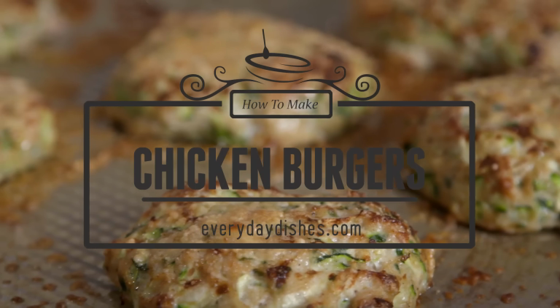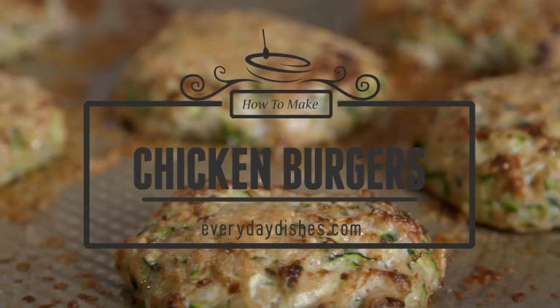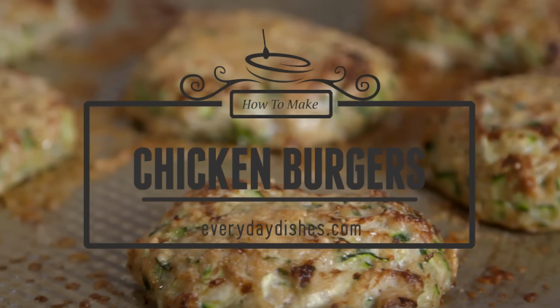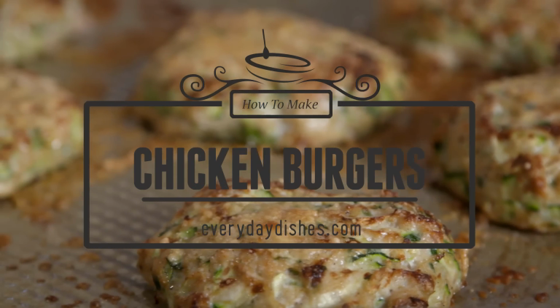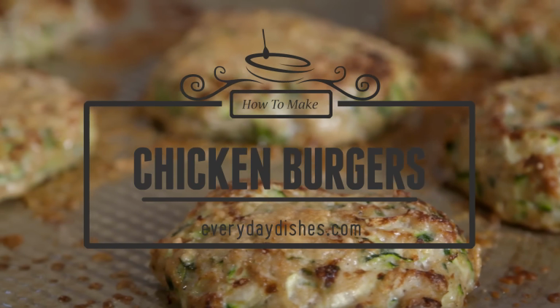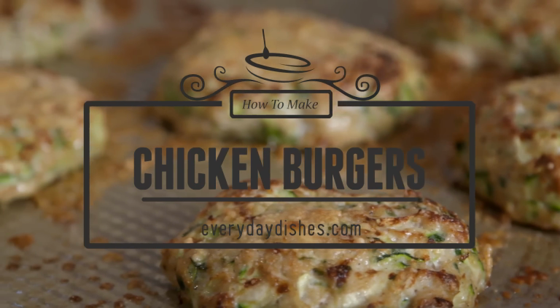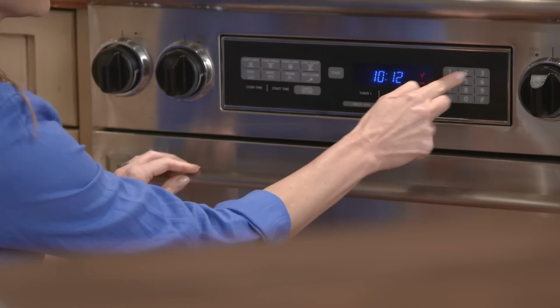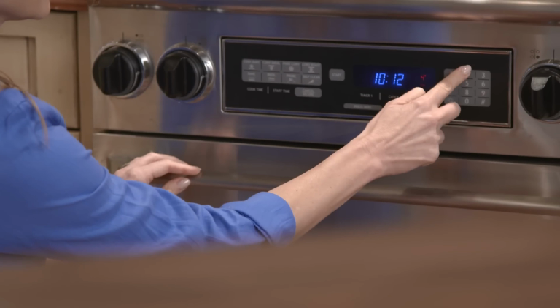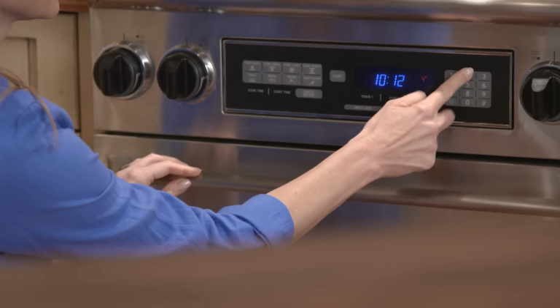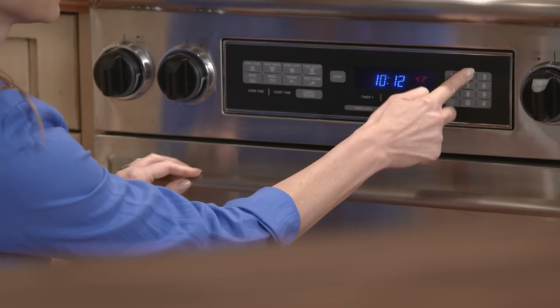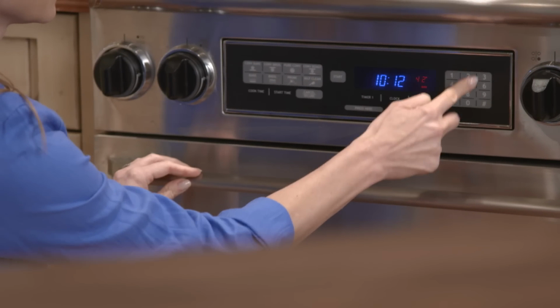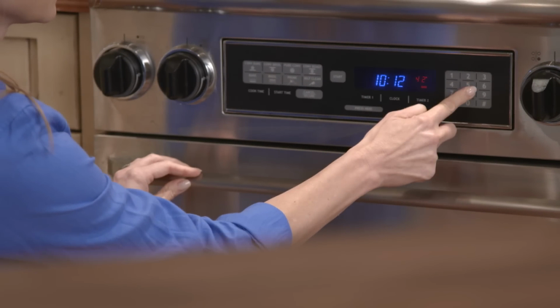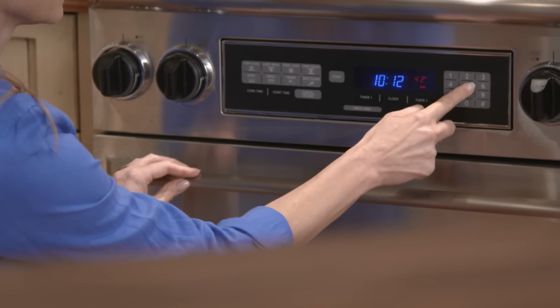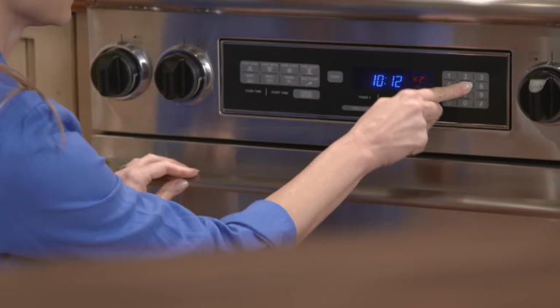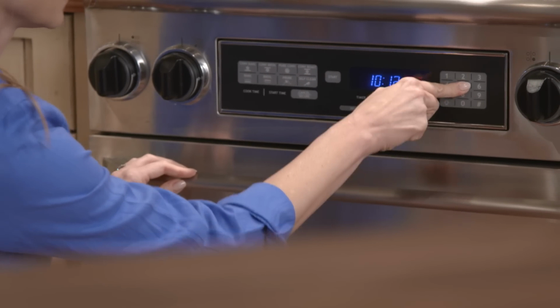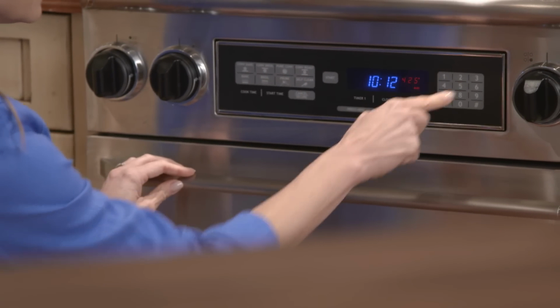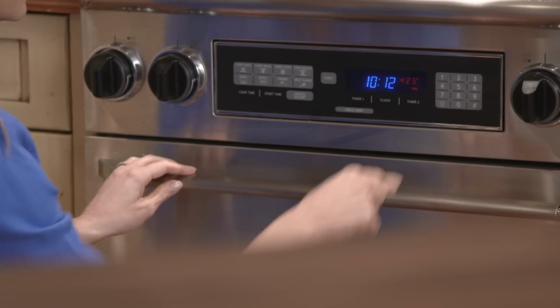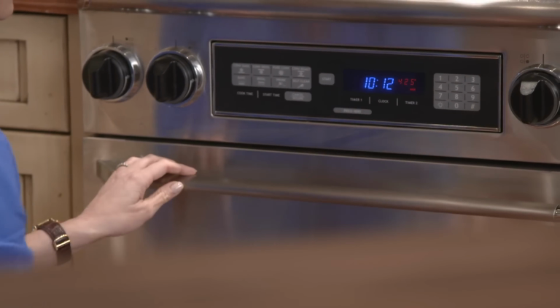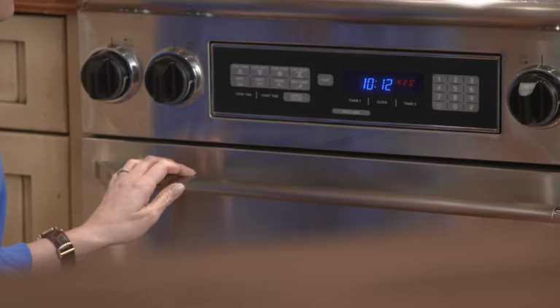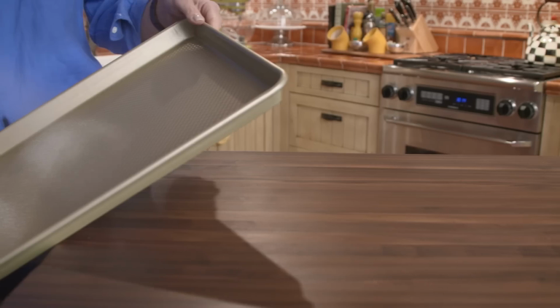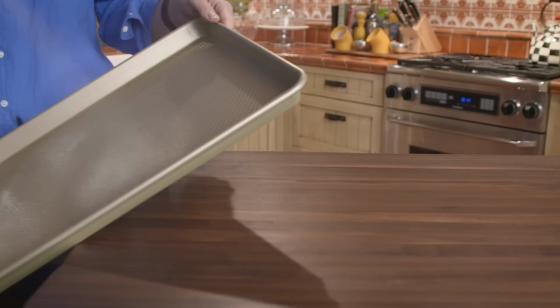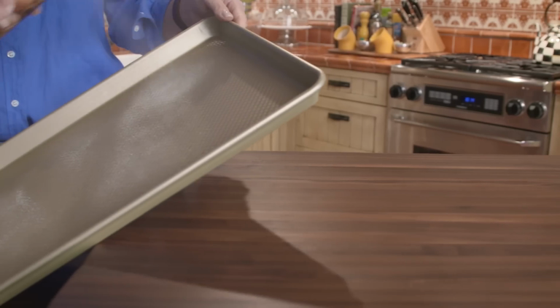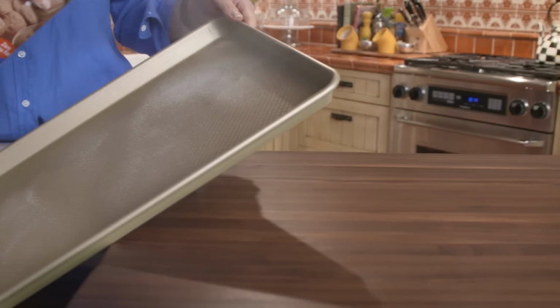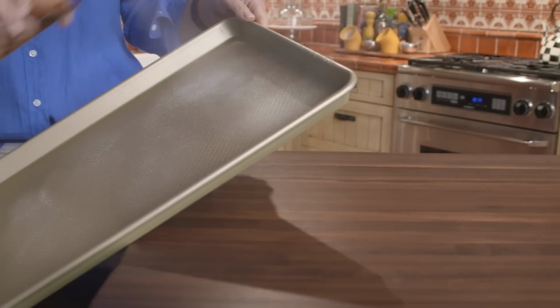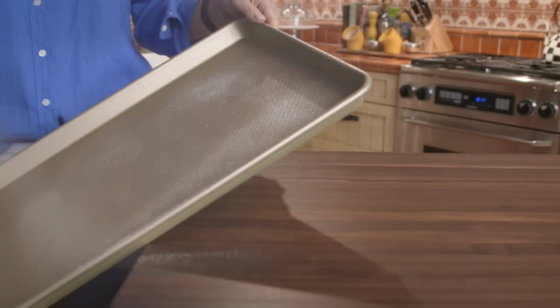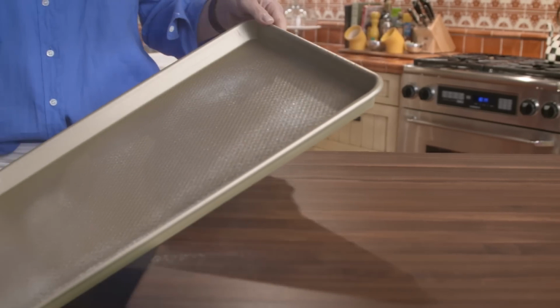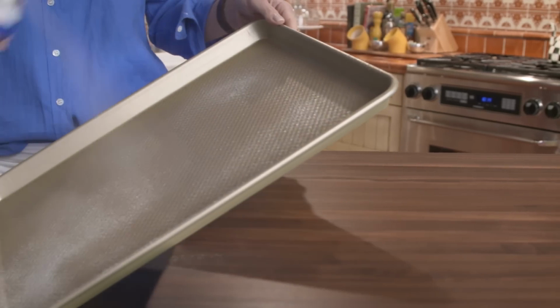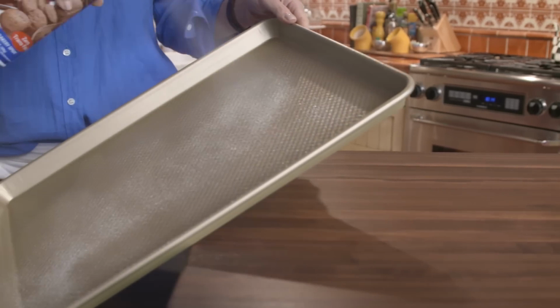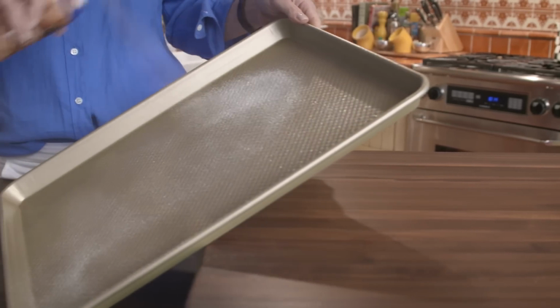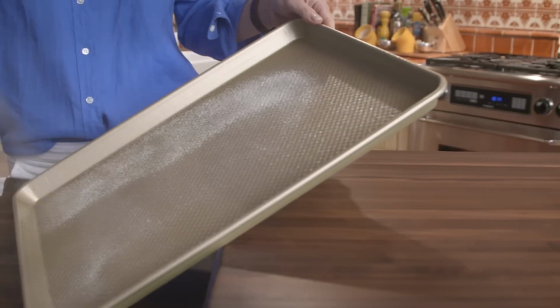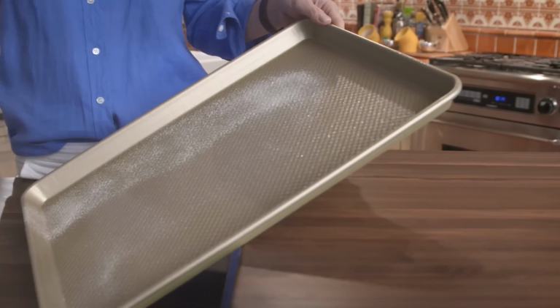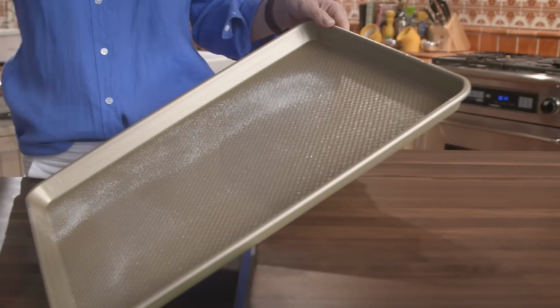Preheat the oven to 425 degrees. Spray a large rimmed baking sheet with cooking spray and set it aside.